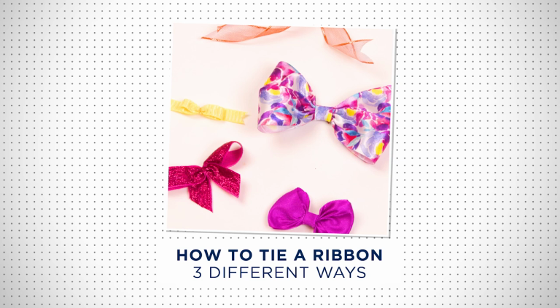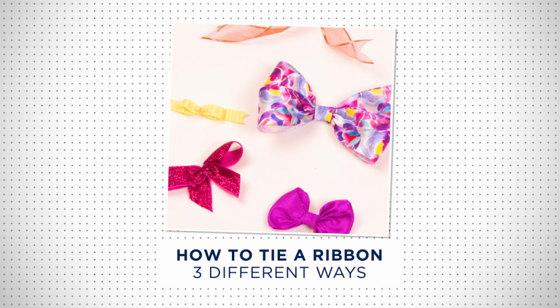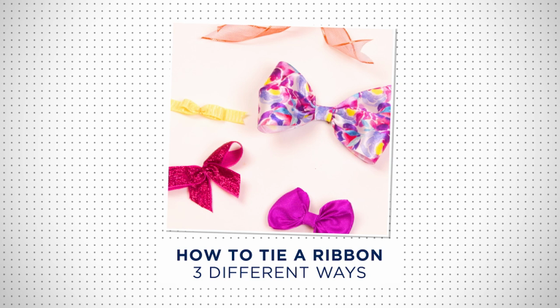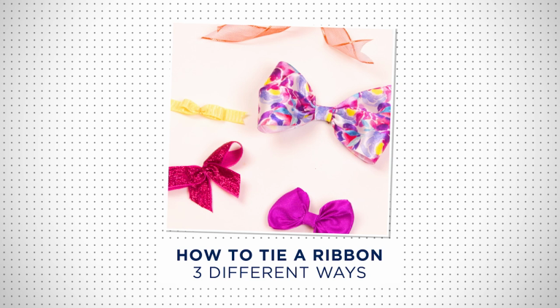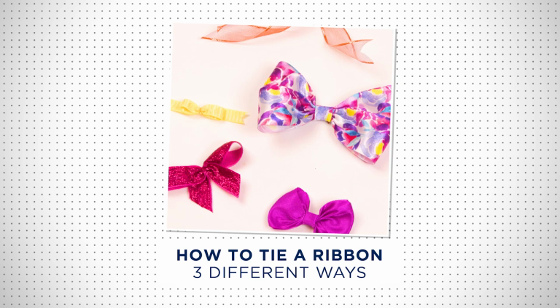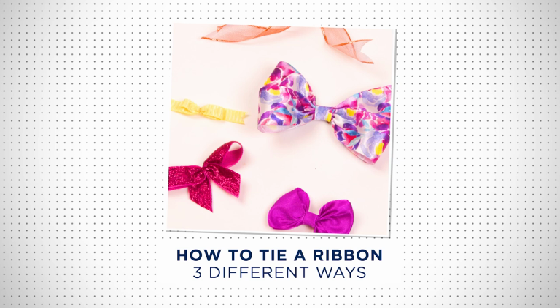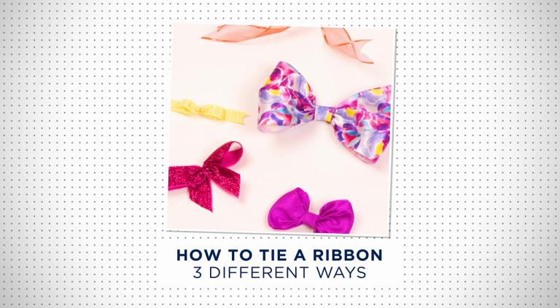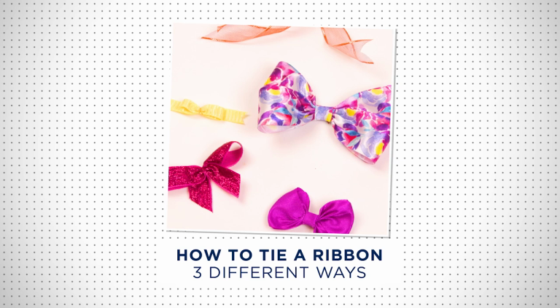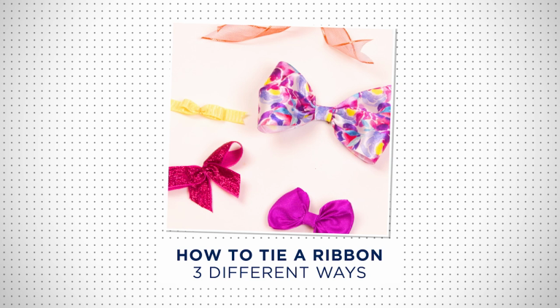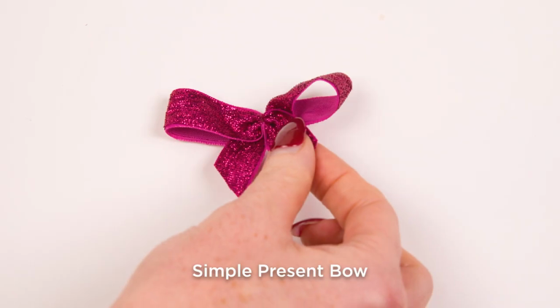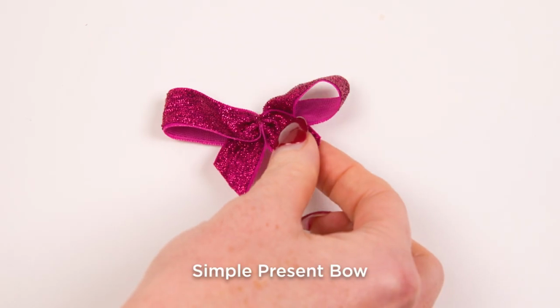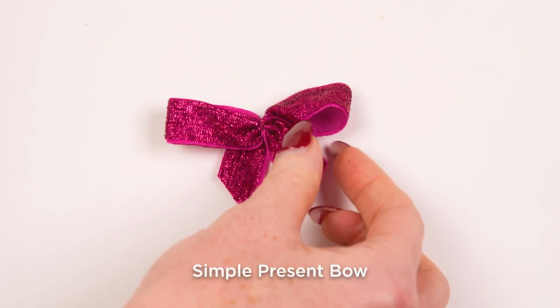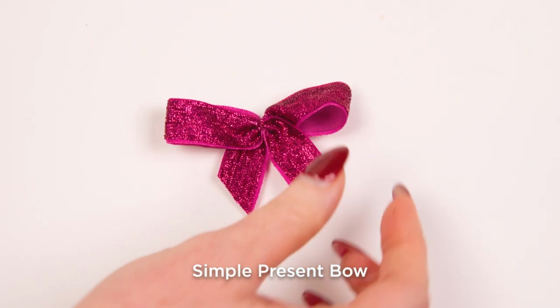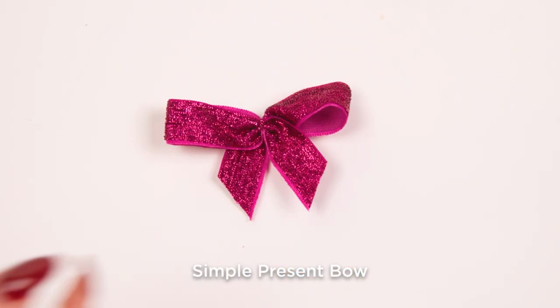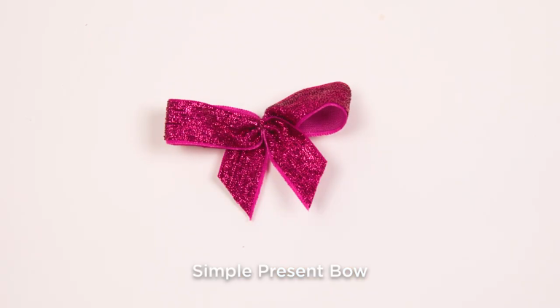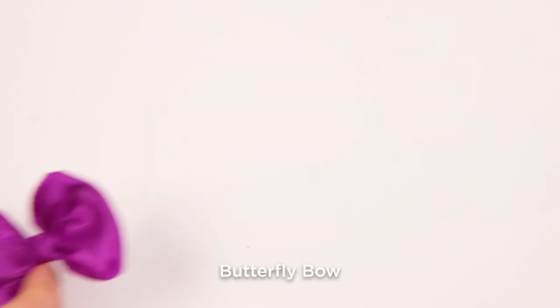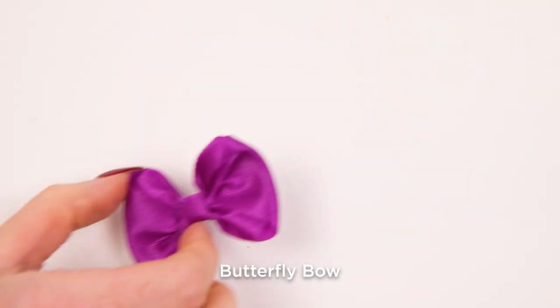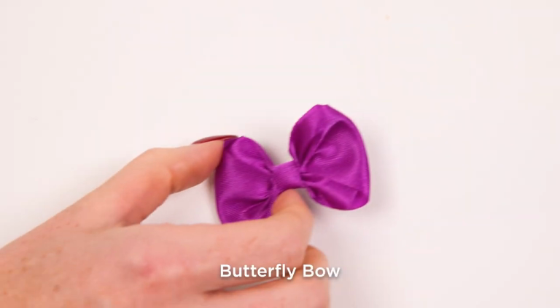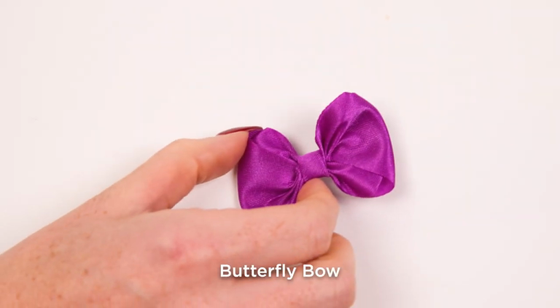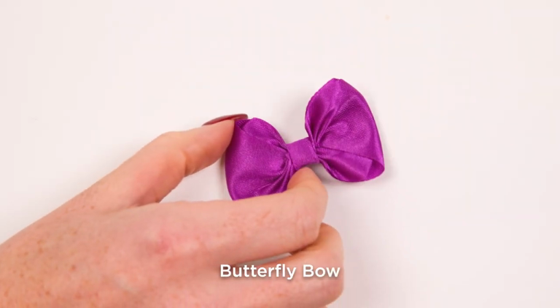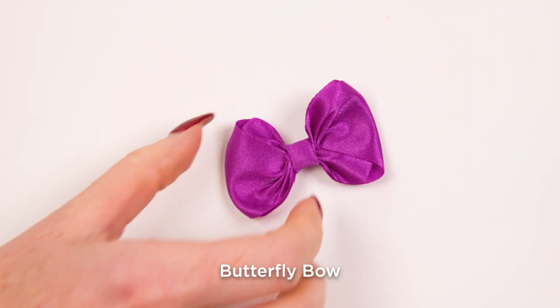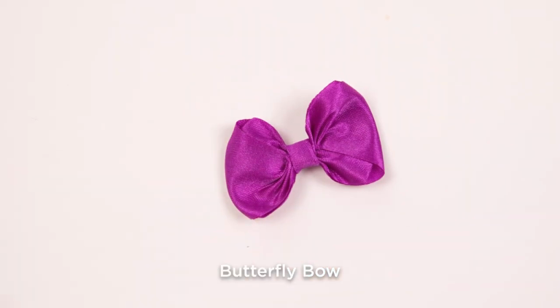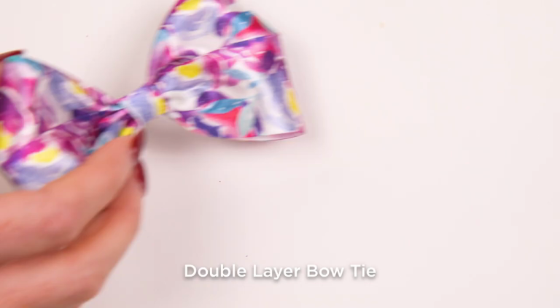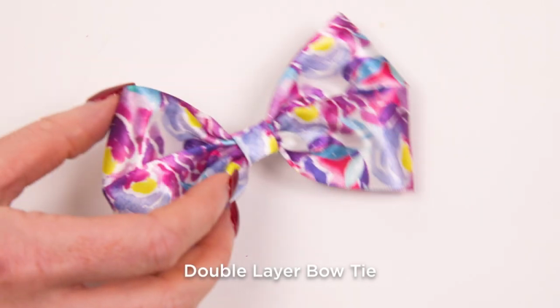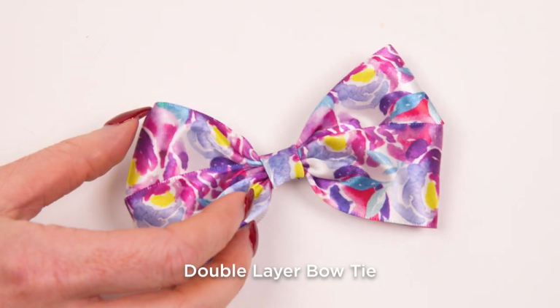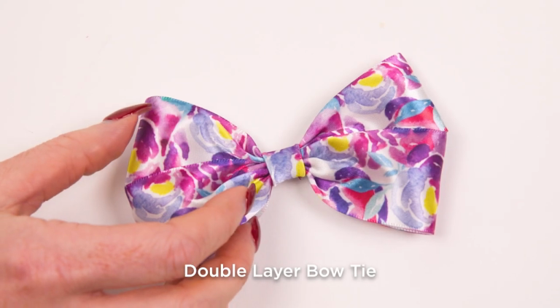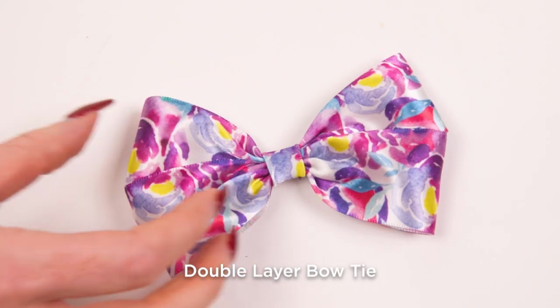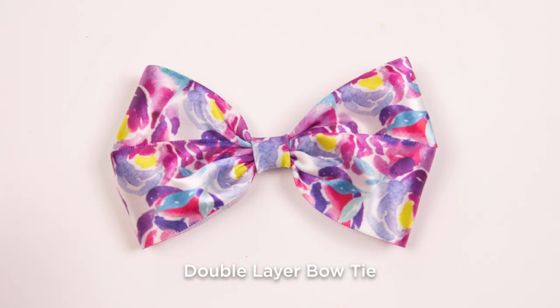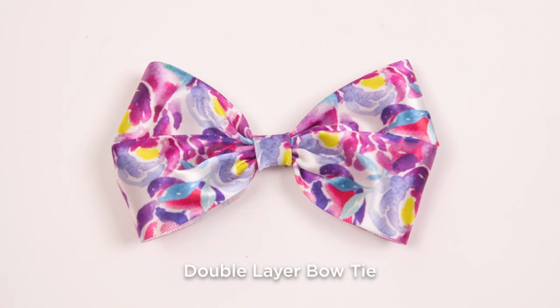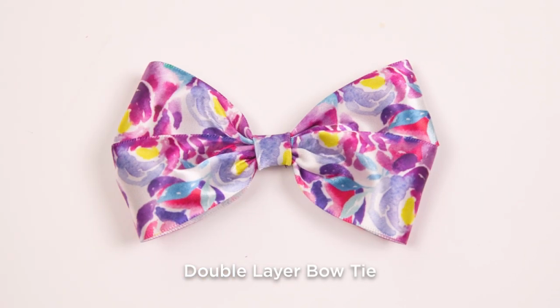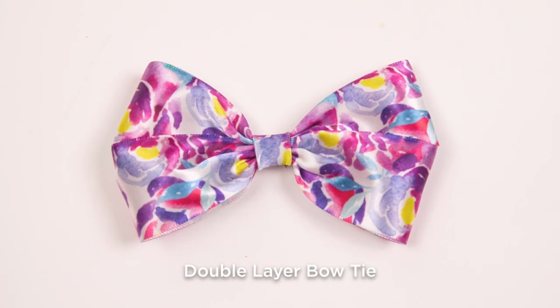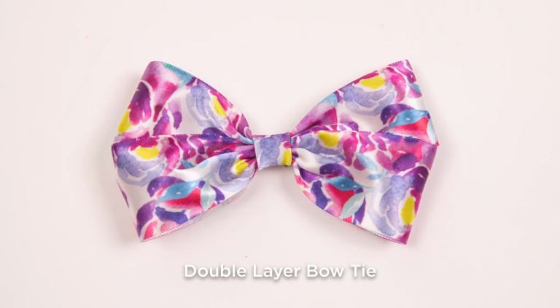Whether you're wrapping a gift or looking to add a special touch to your outfit, we have the perfect bow for every occasion.